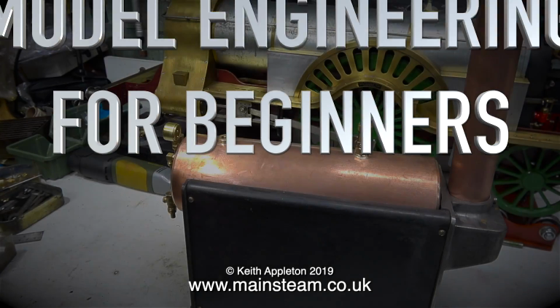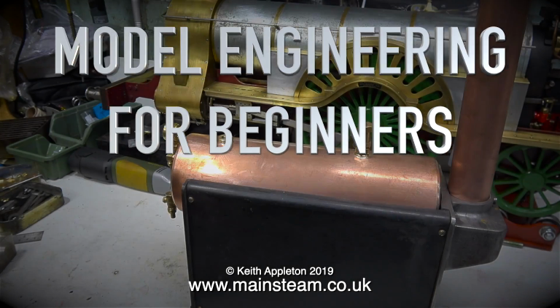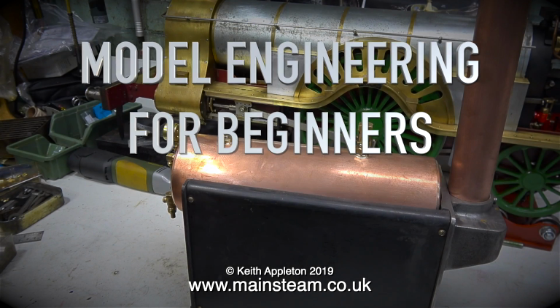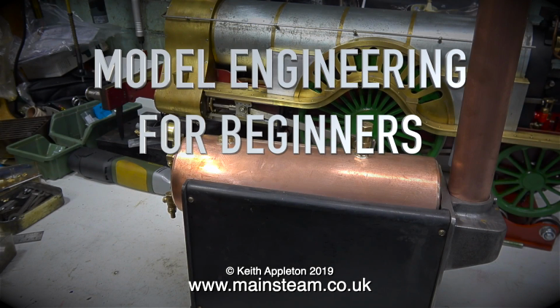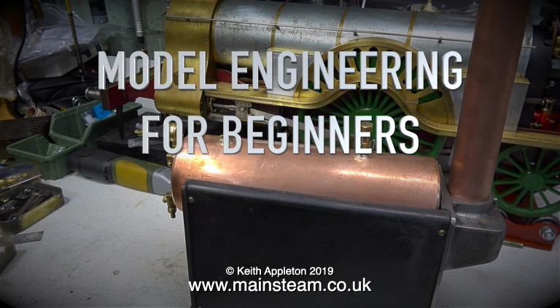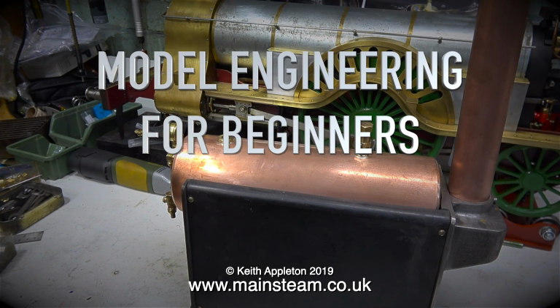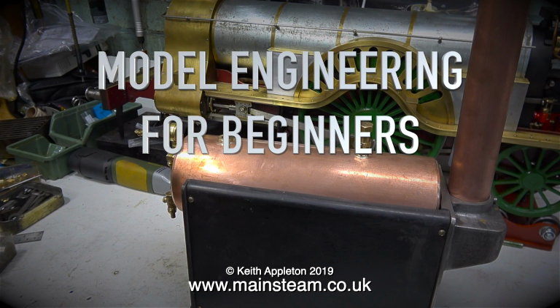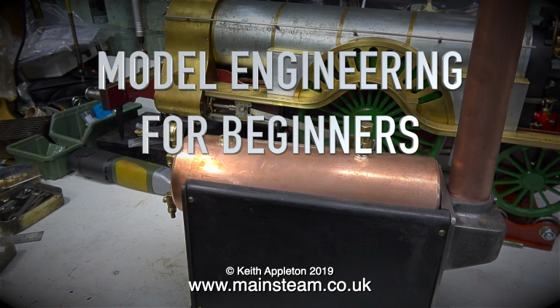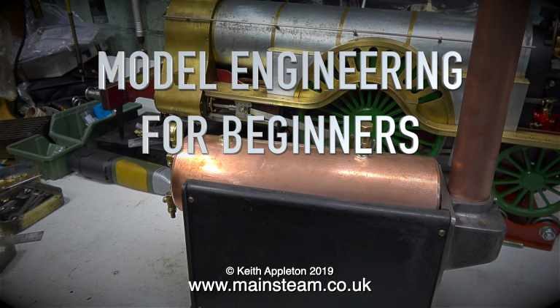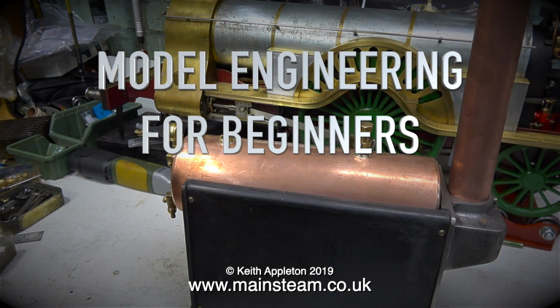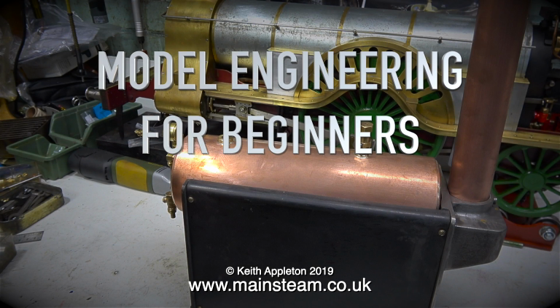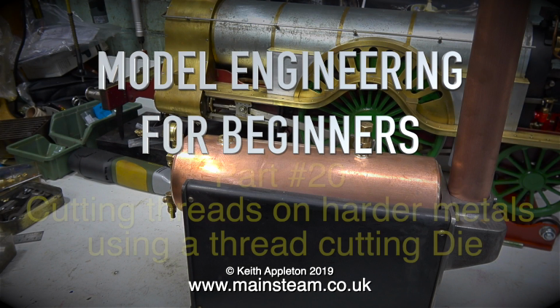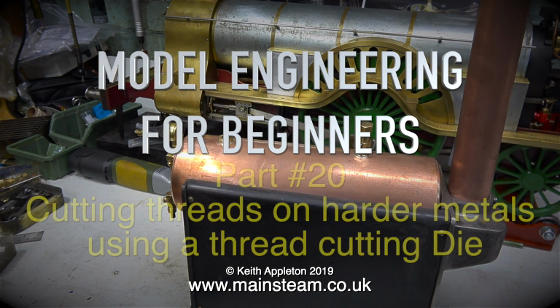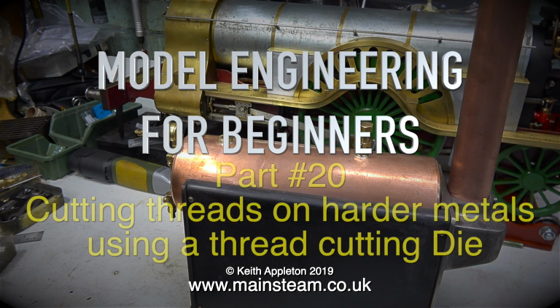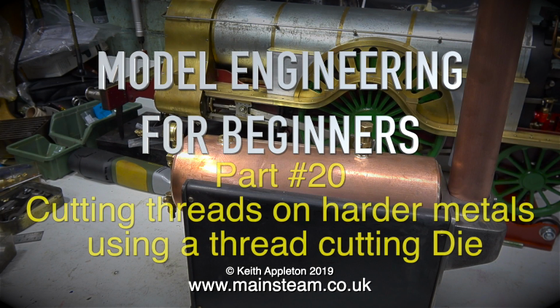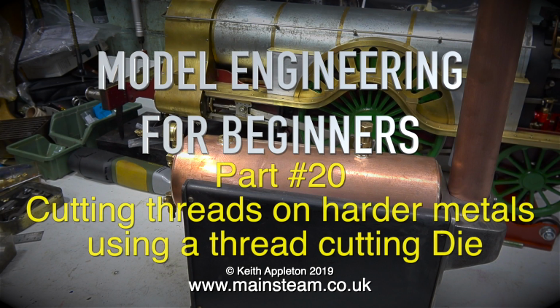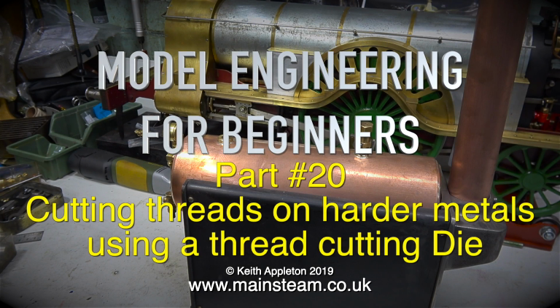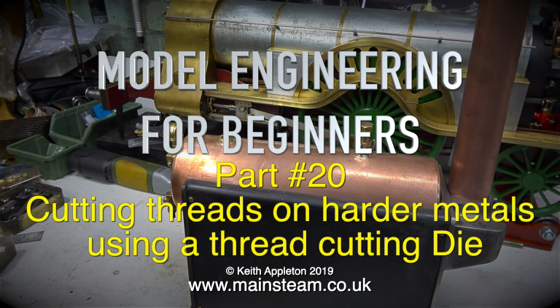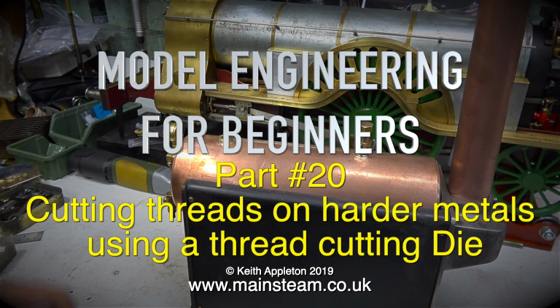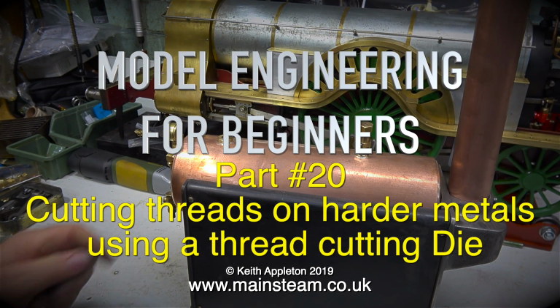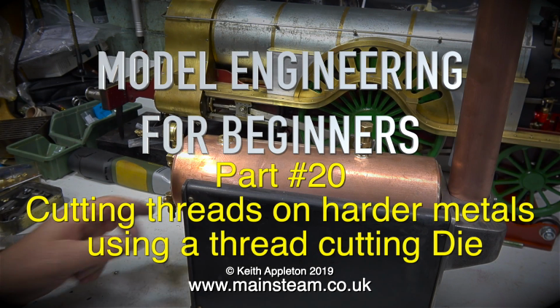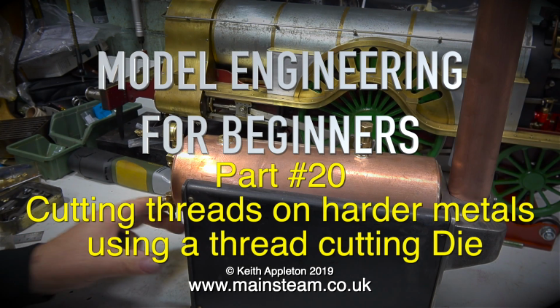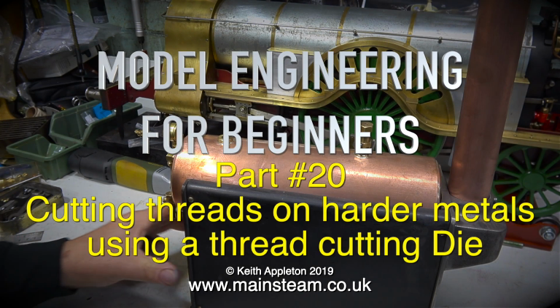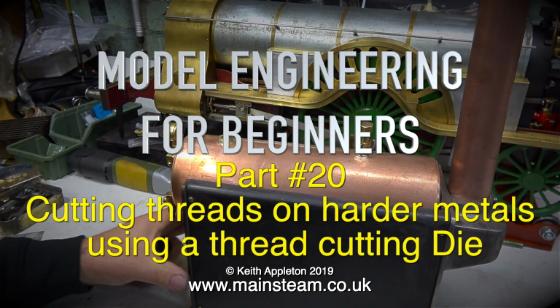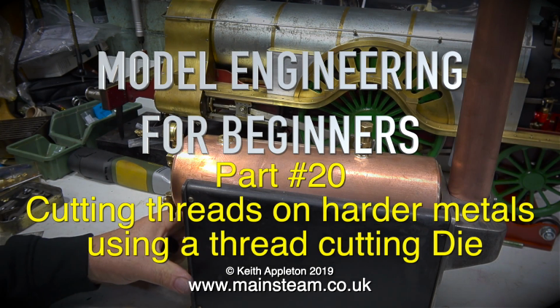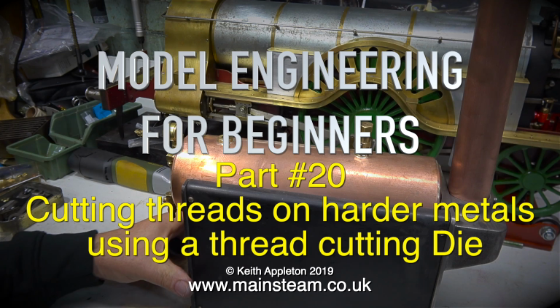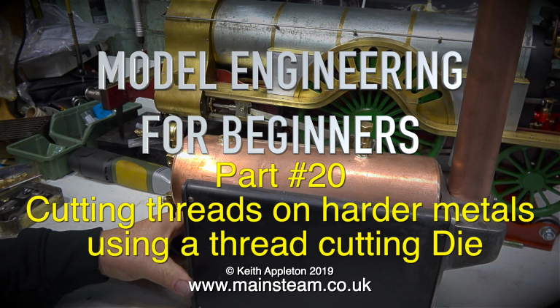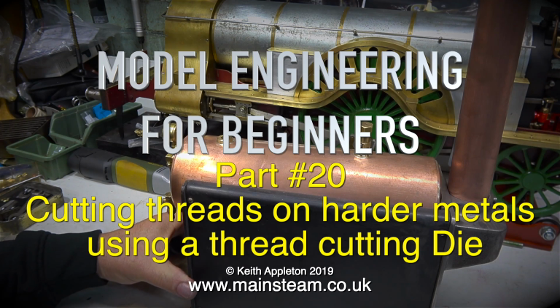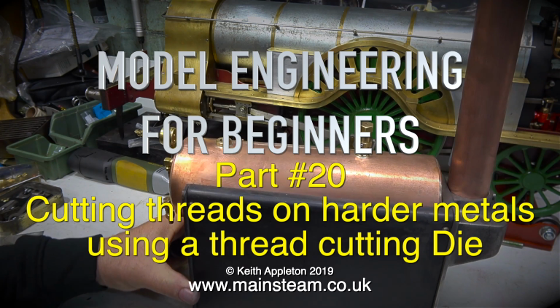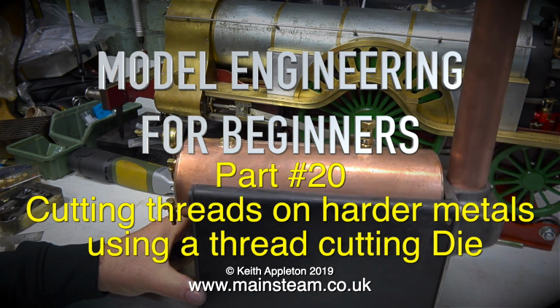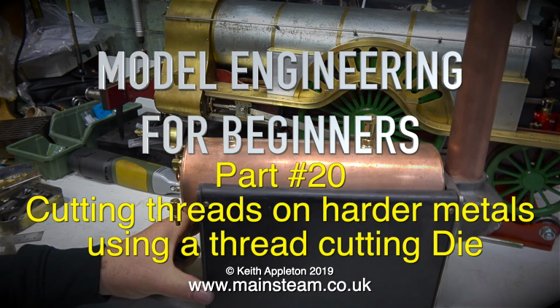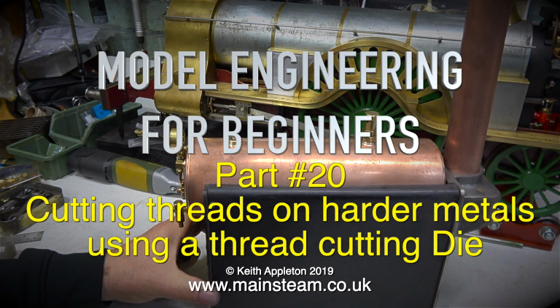Model engineering for beginners, this is part 20 — cutting threads on harder metals using a thread cutting die.